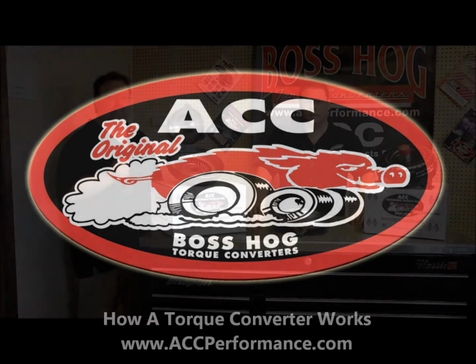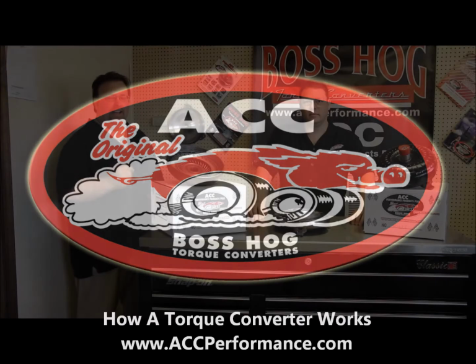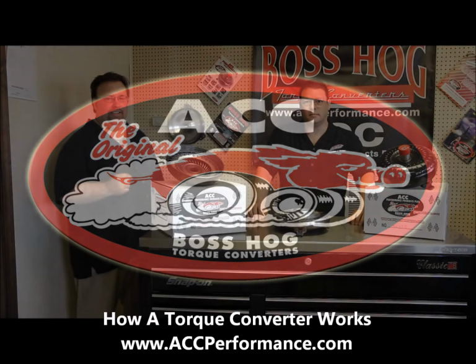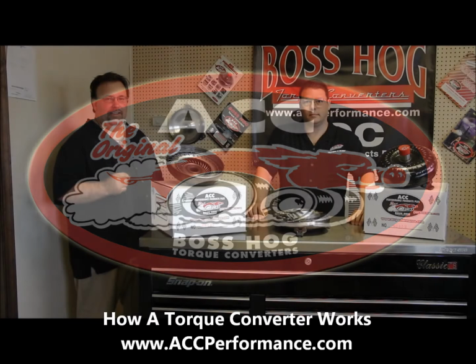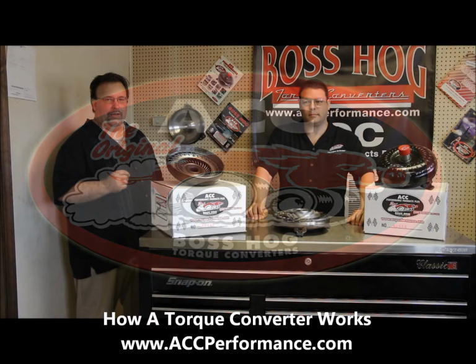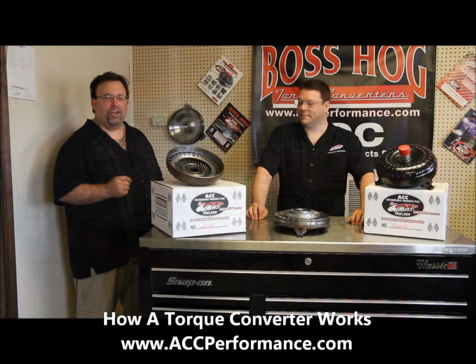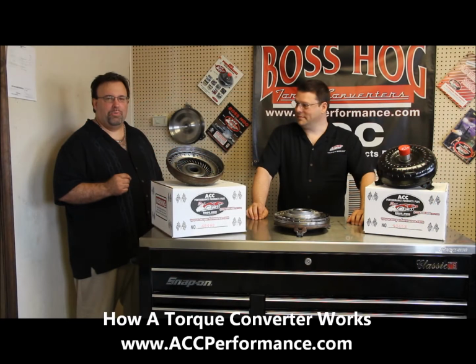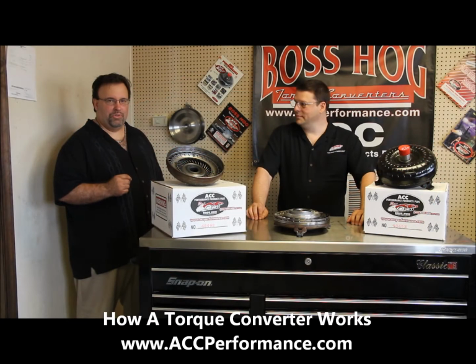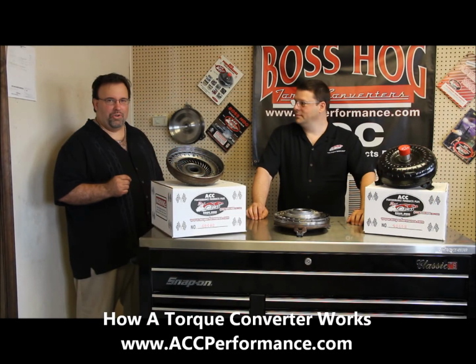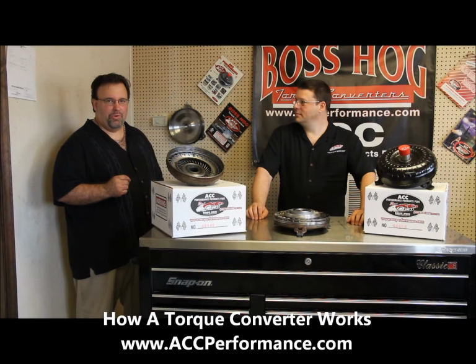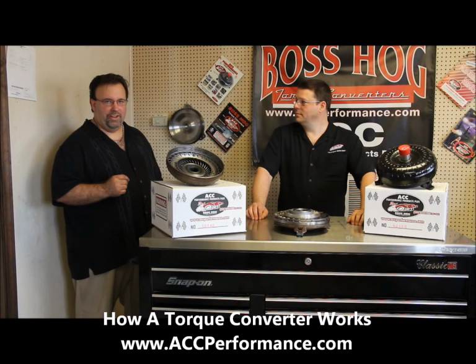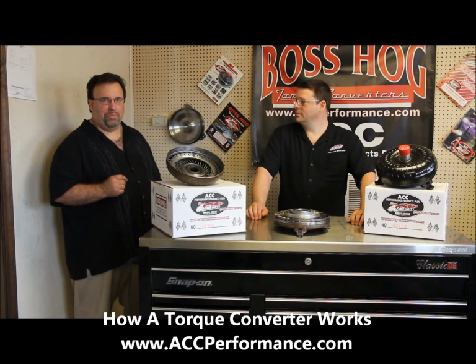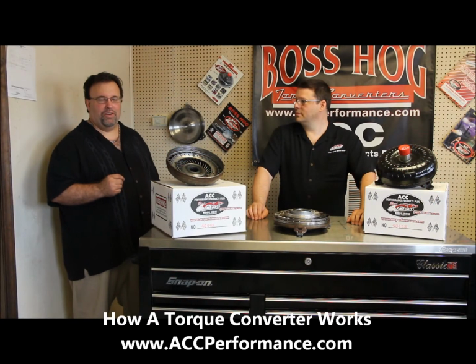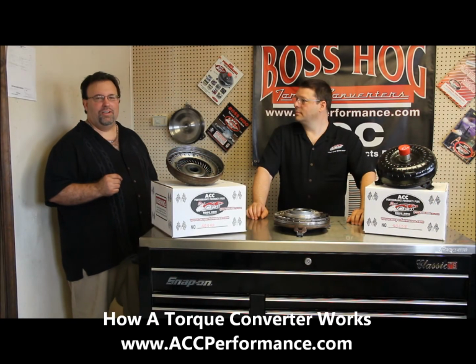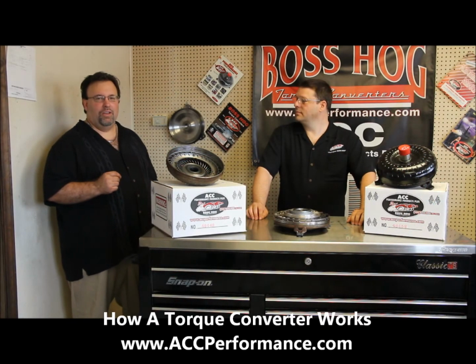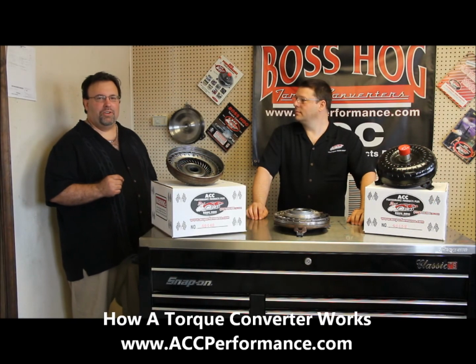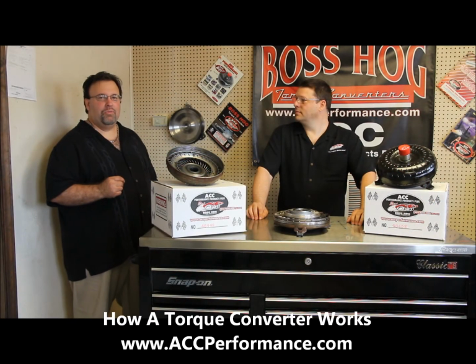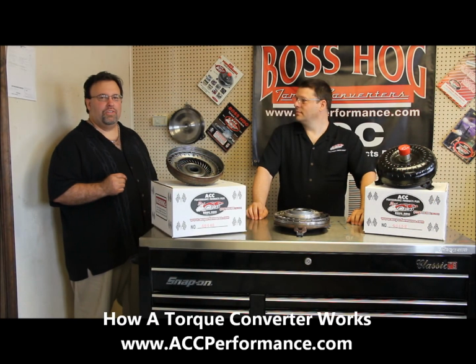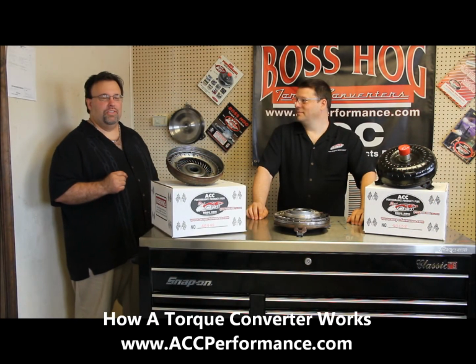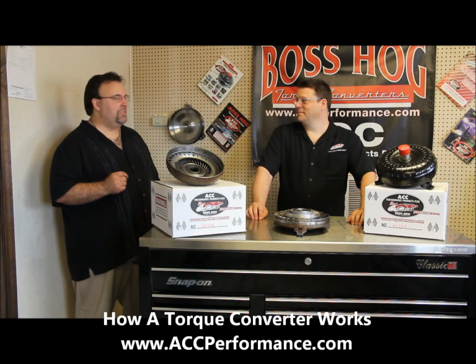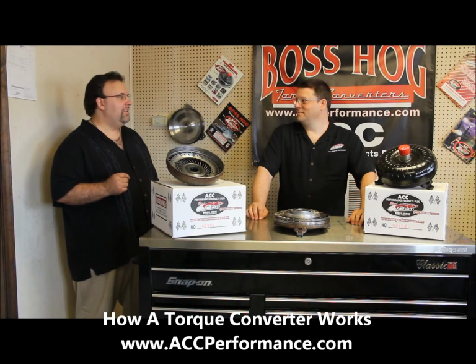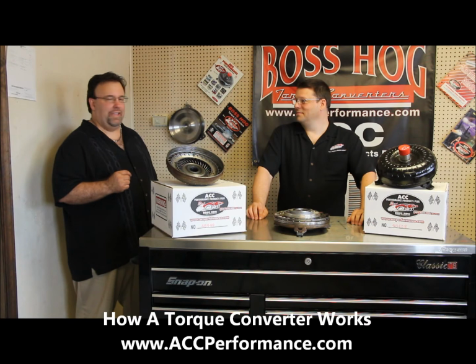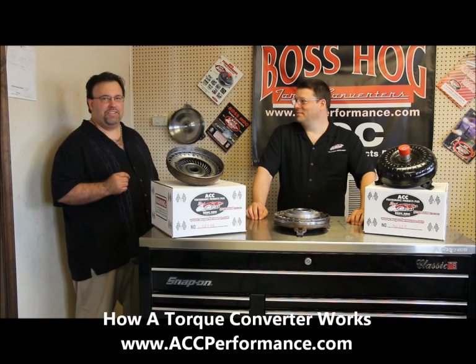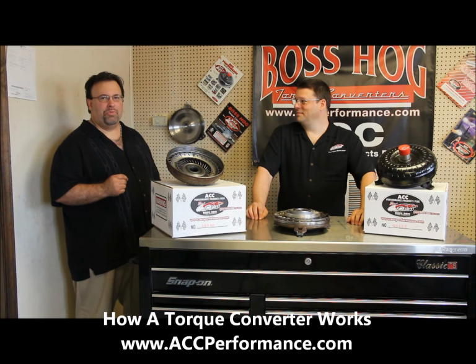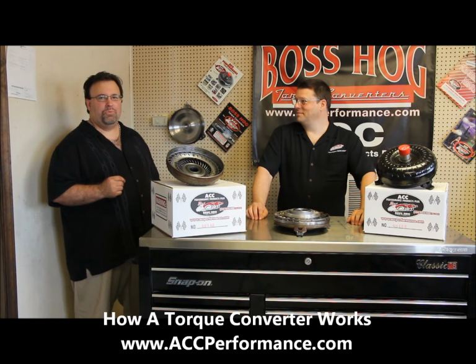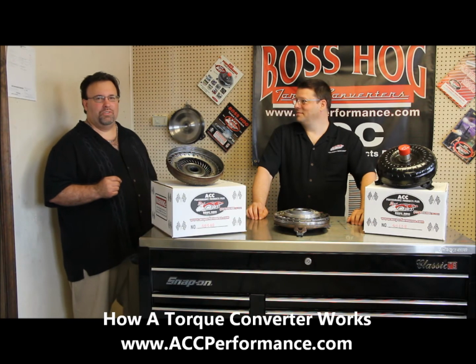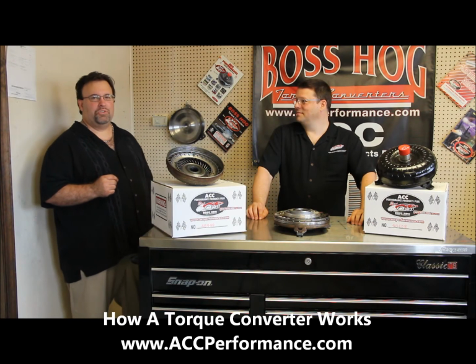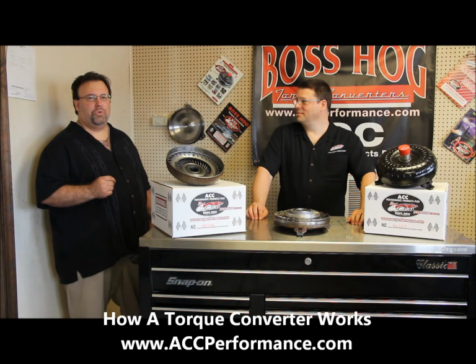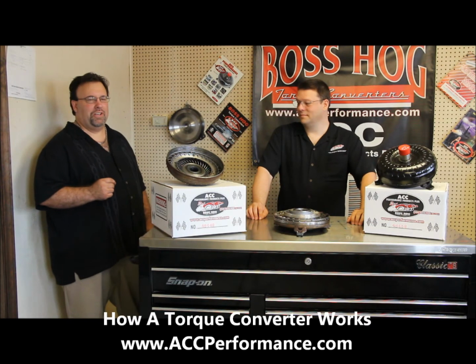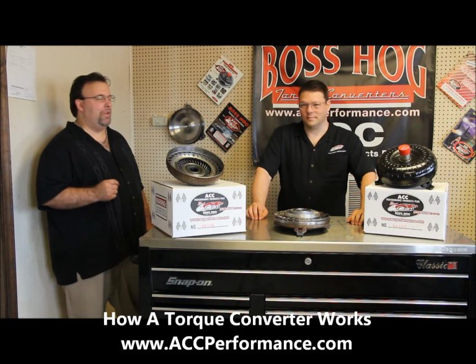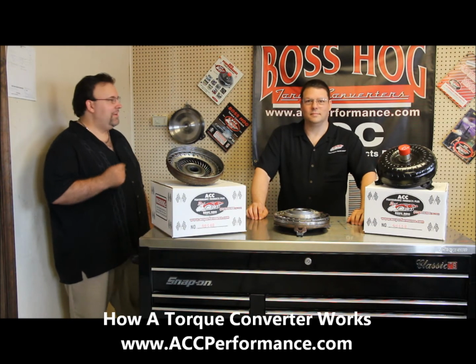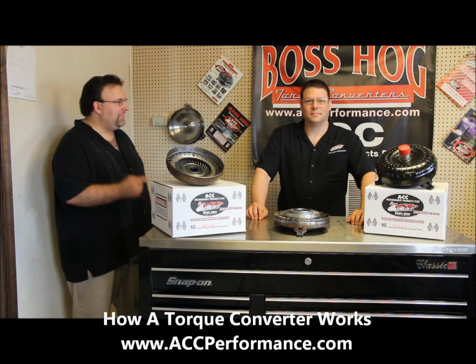Hi, I'm Scott Carpenter with Skokar Marketing and PR. I'm here today with Nelson Gill of ACC Performance in Muscle Shoals, Alabama.